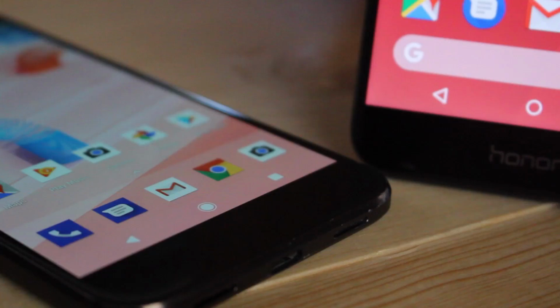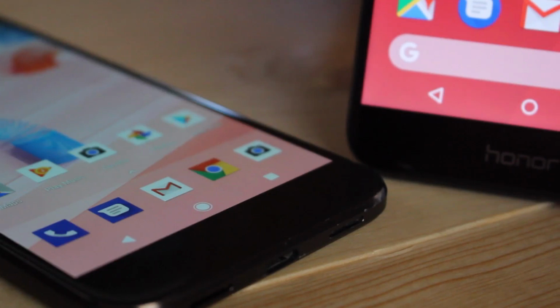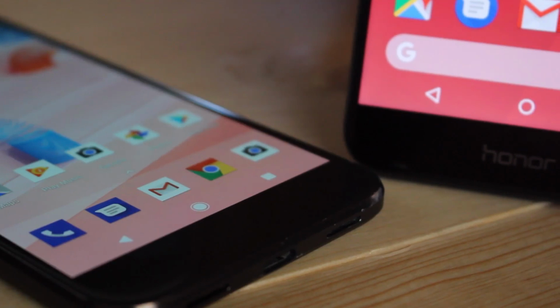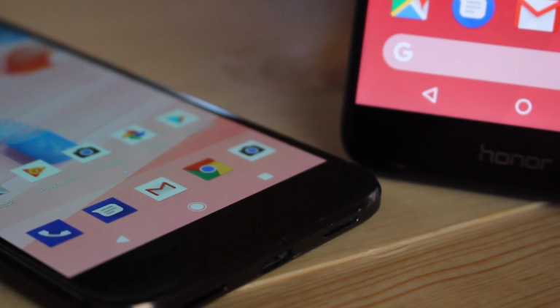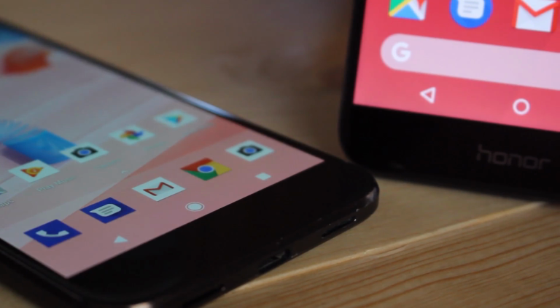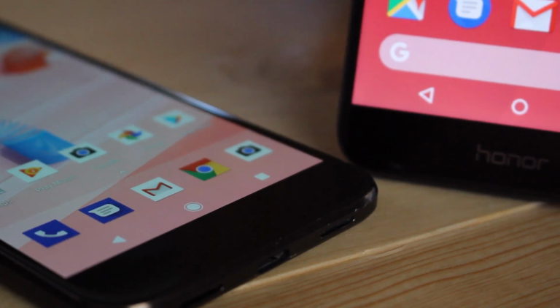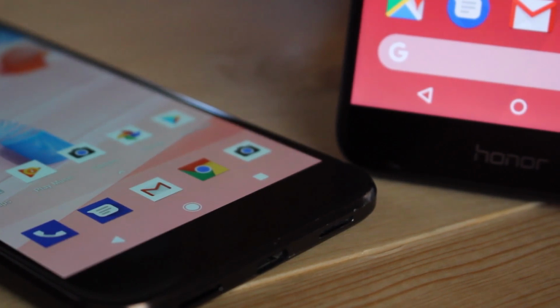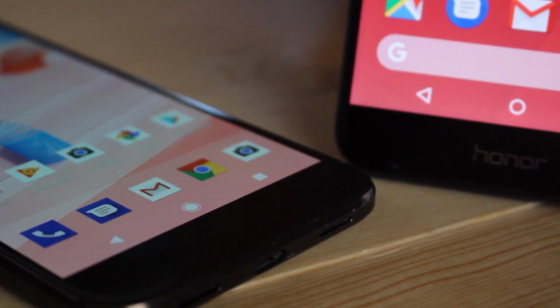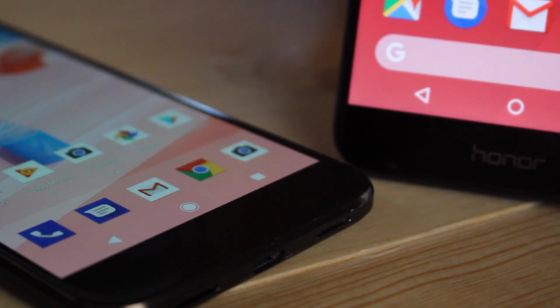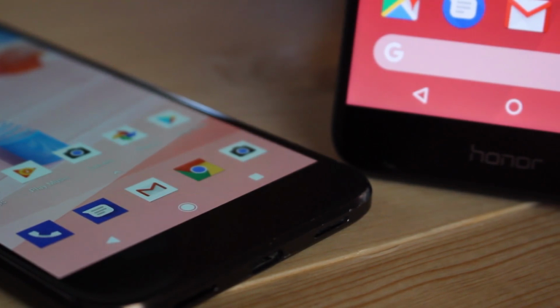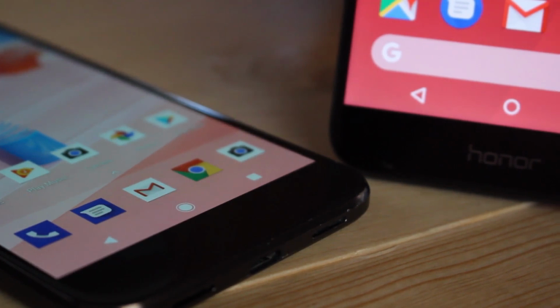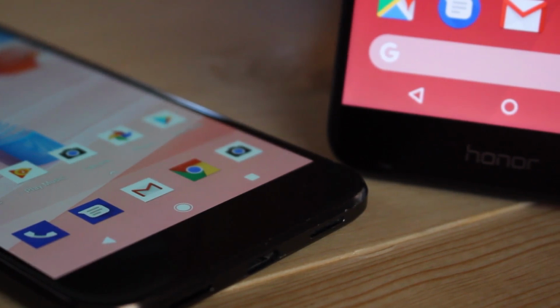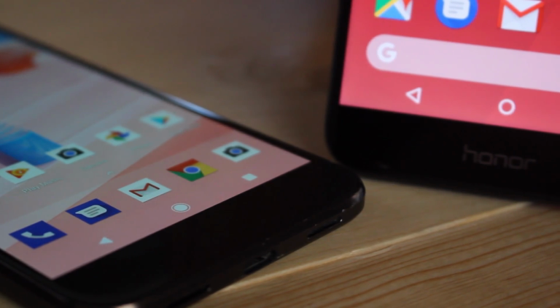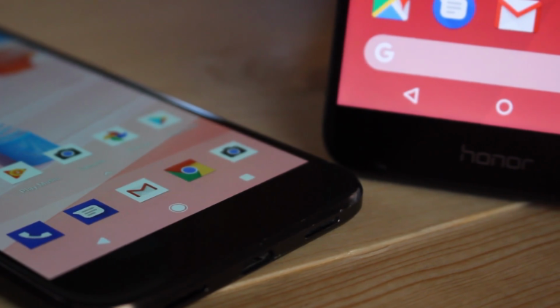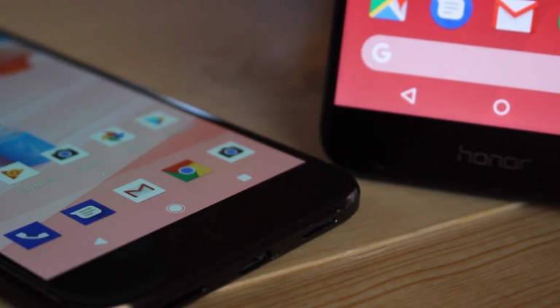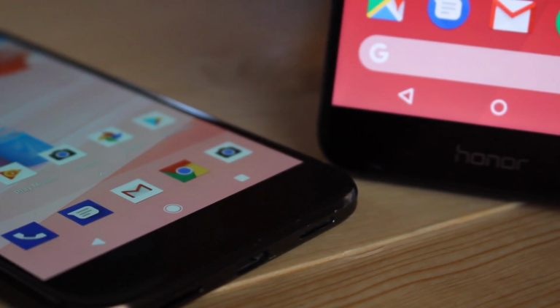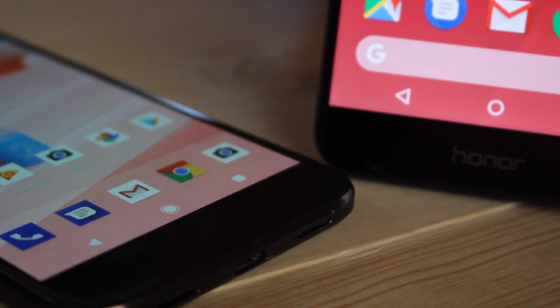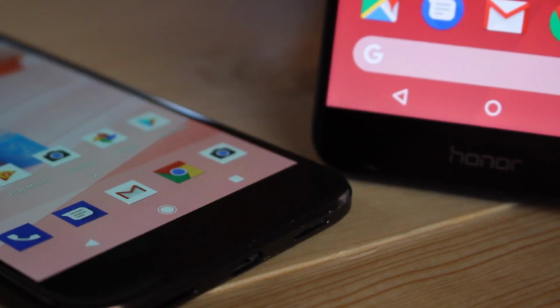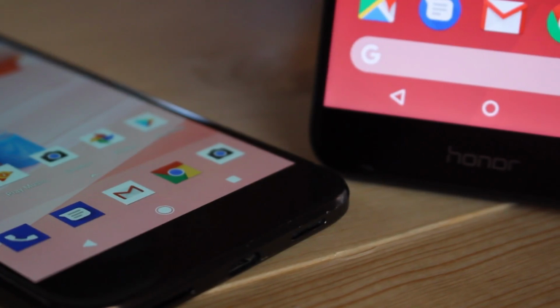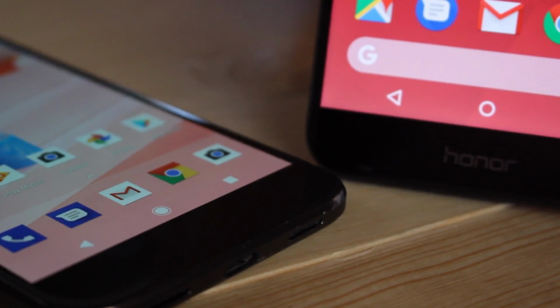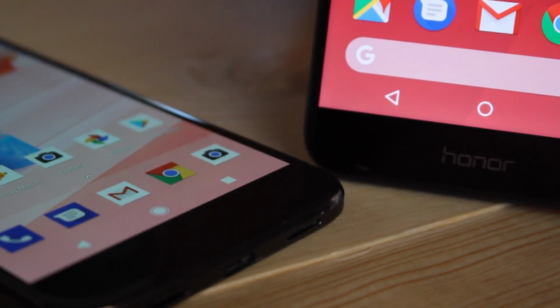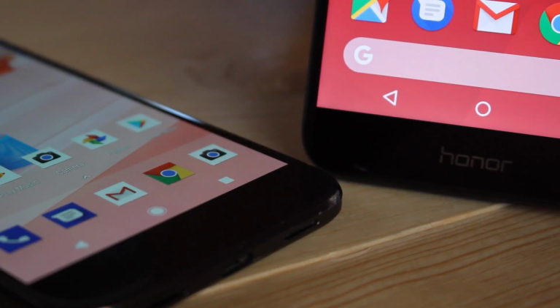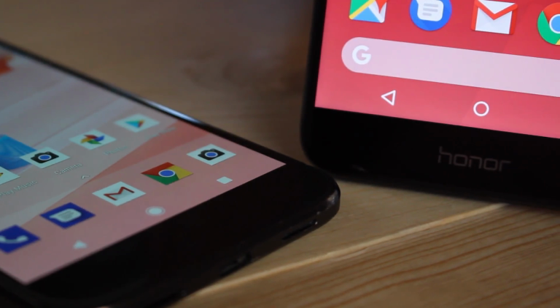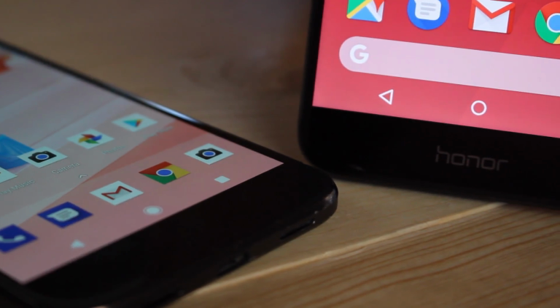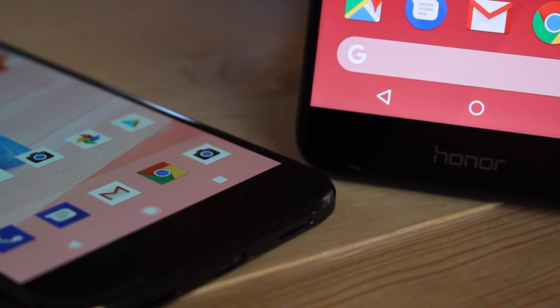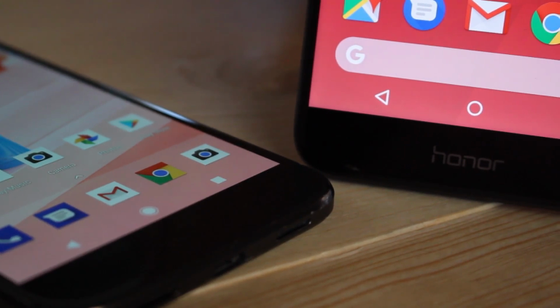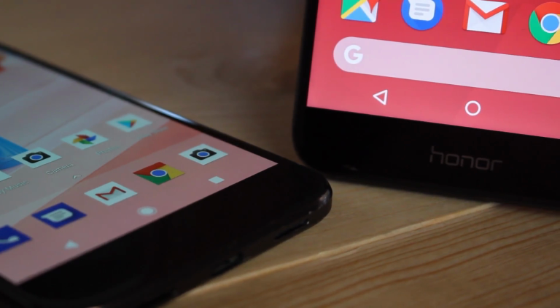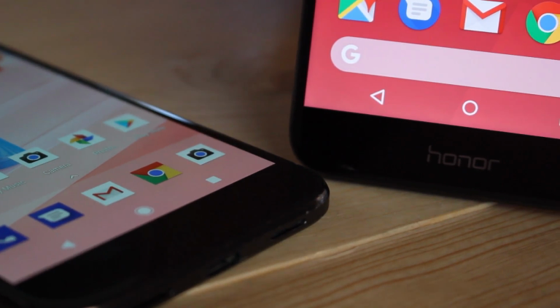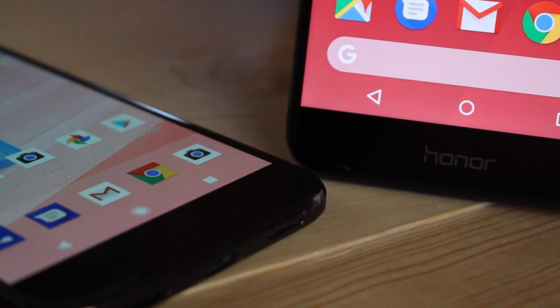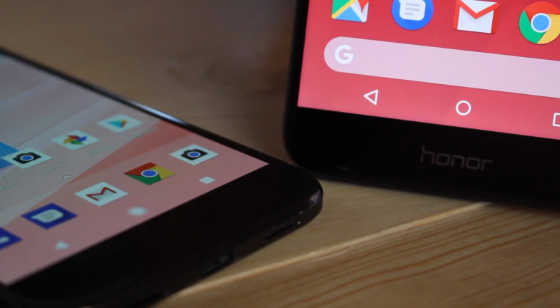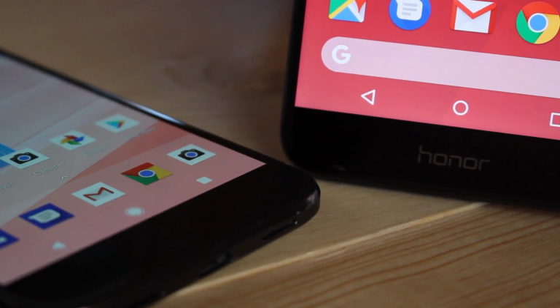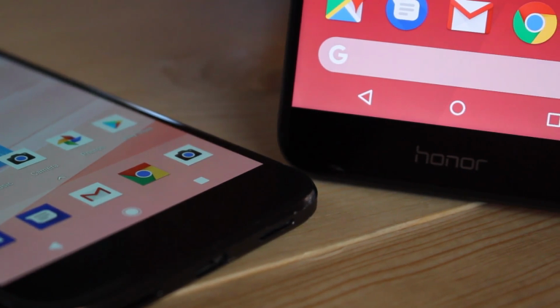The transparent, glass-style backdrop has been removed from behind the docked apps, and it makes for a much cleaner look.